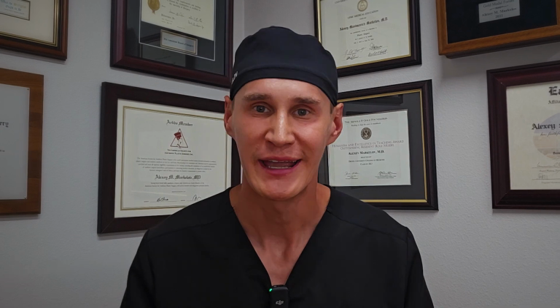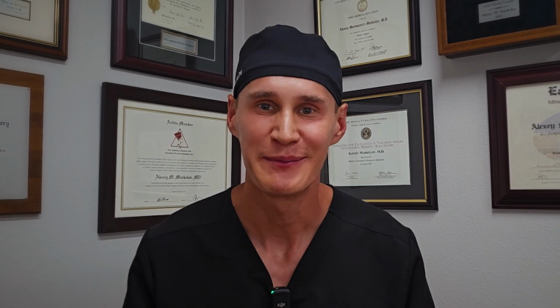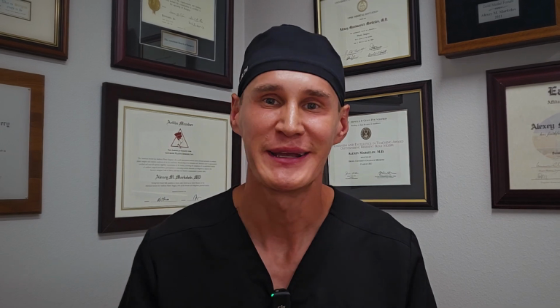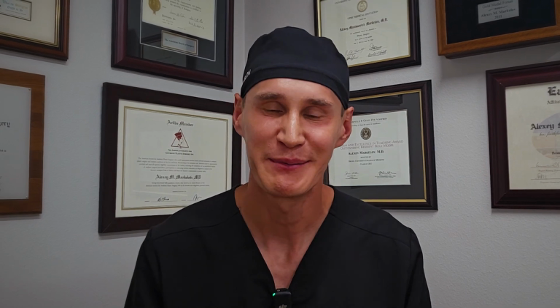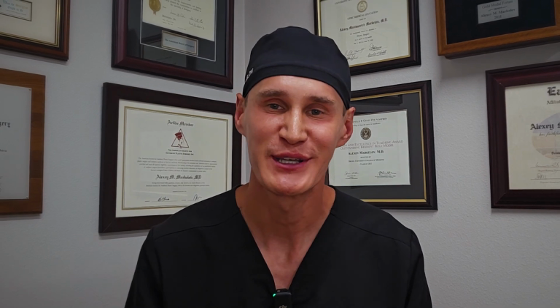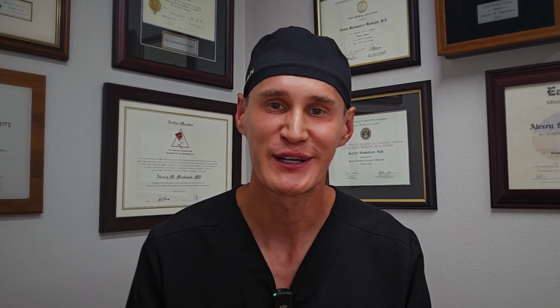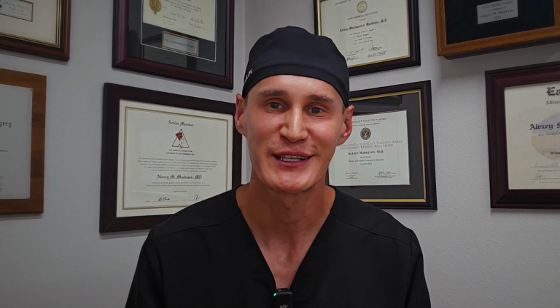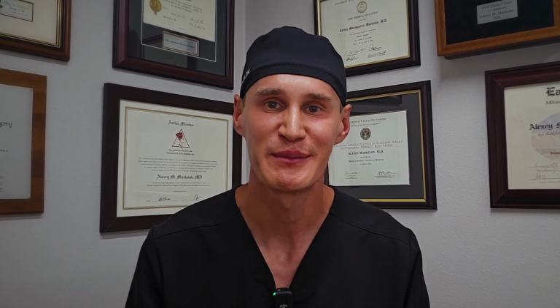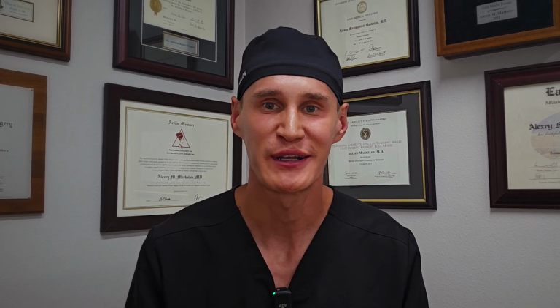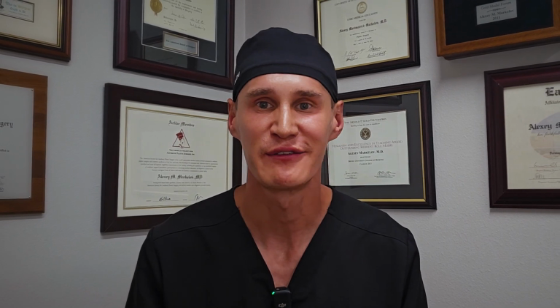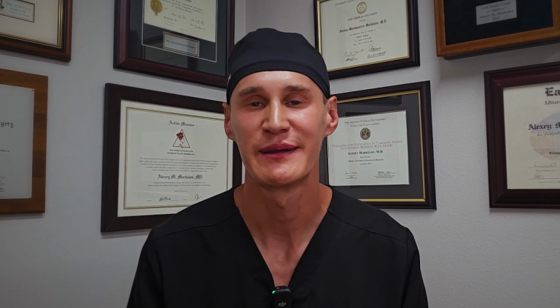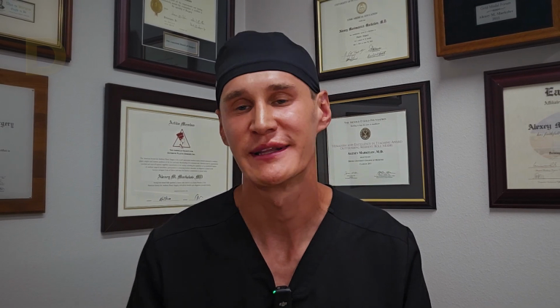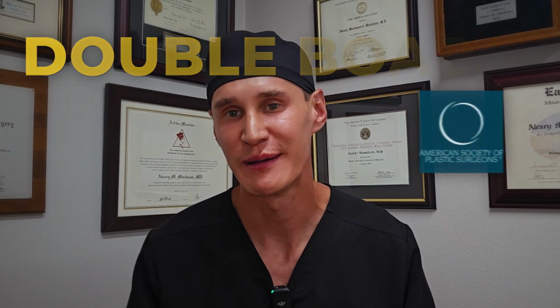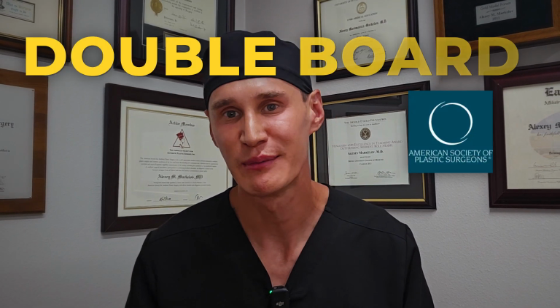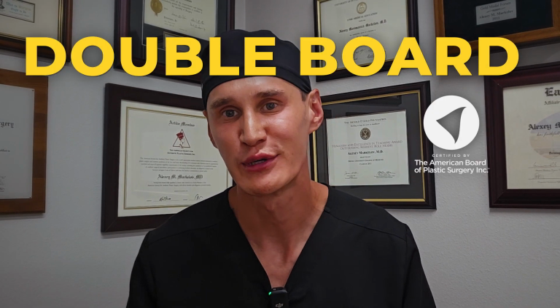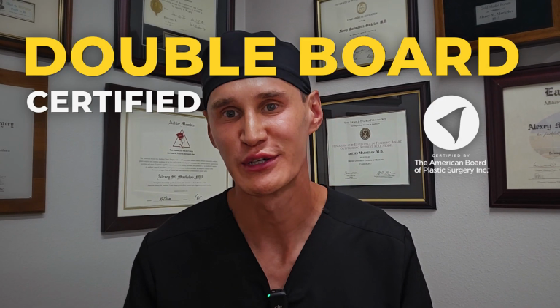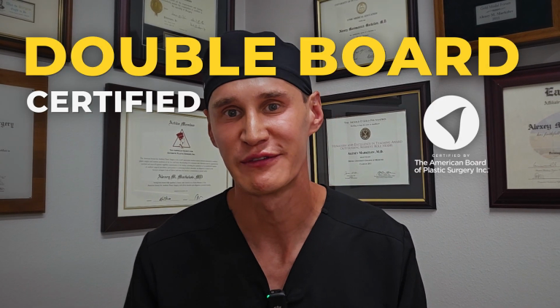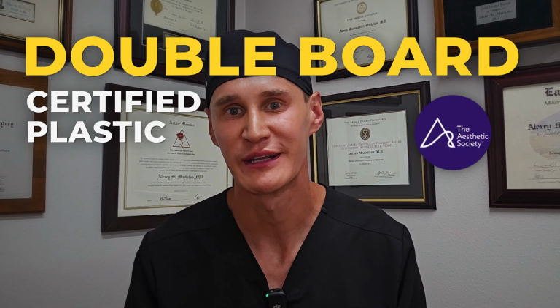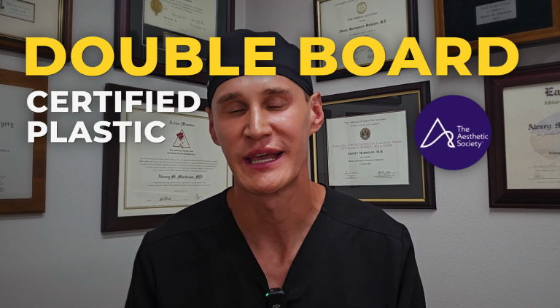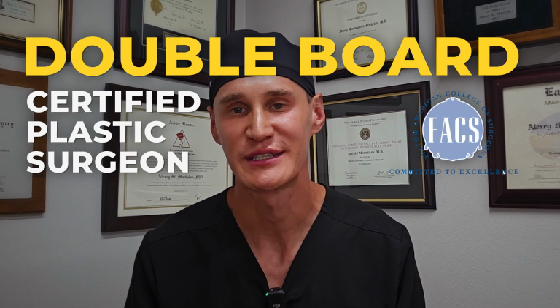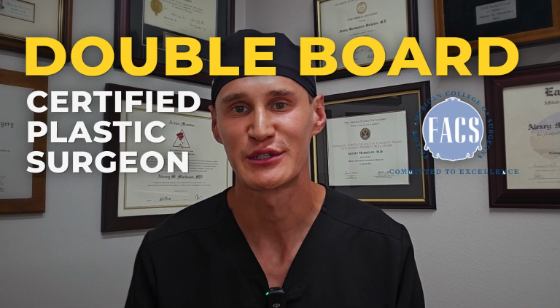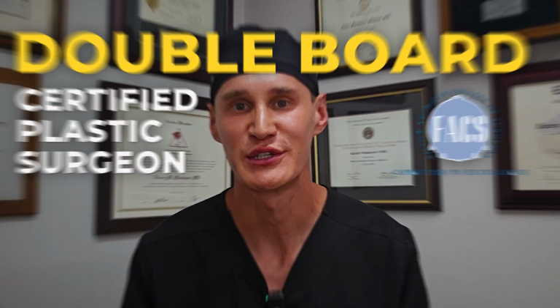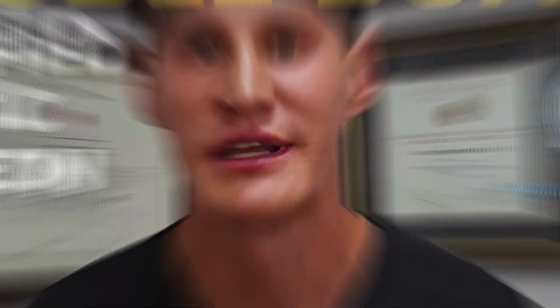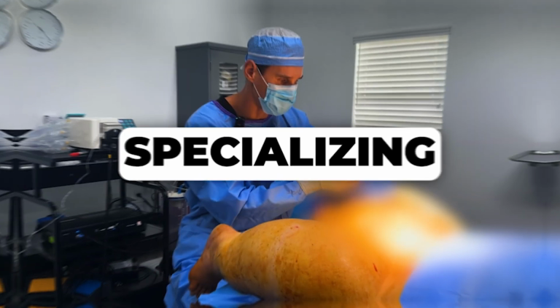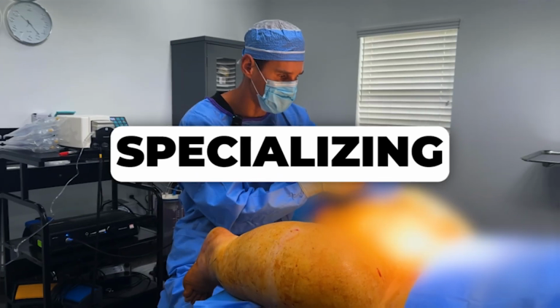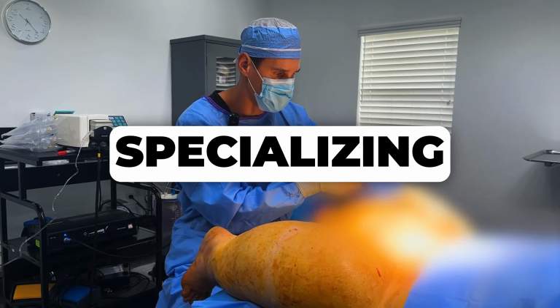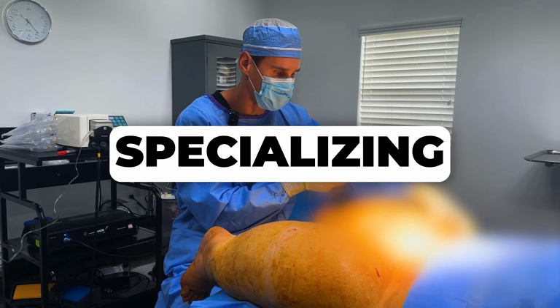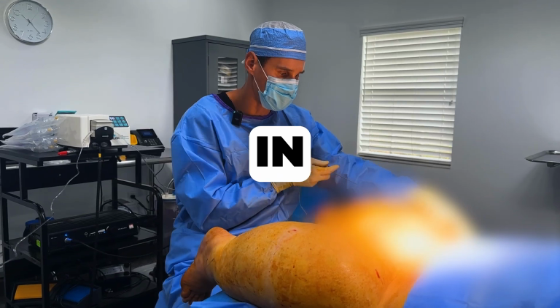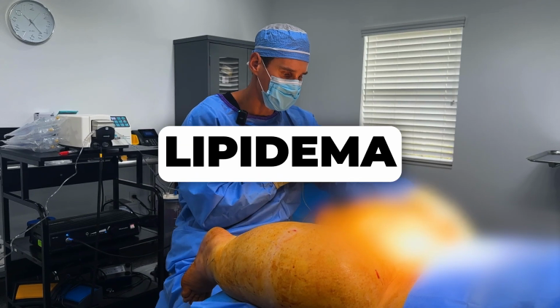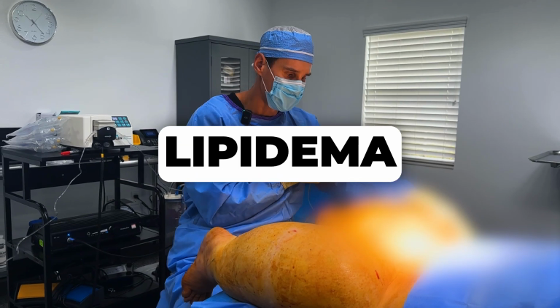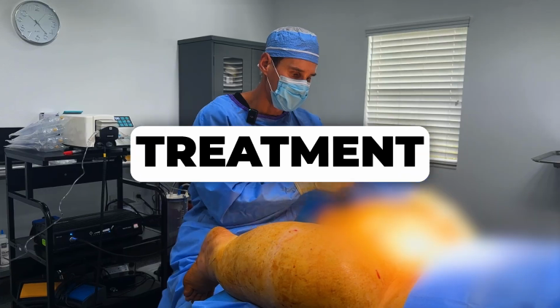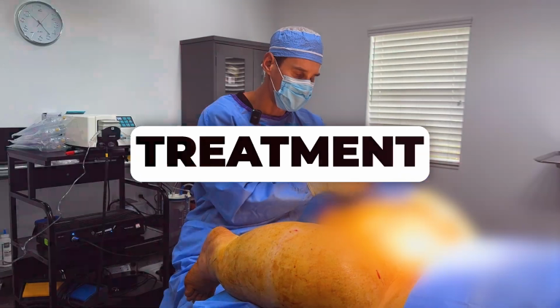Hi, my name is Dr. Alexey Marklov. I'm a double board certified plastic surgeon specializing in lipedema treatment.